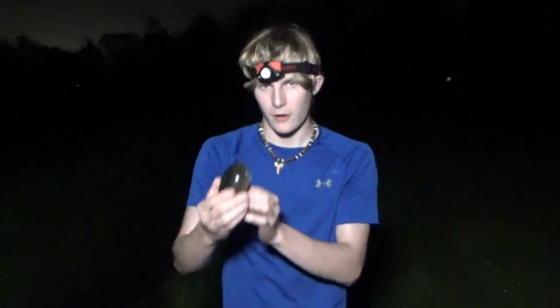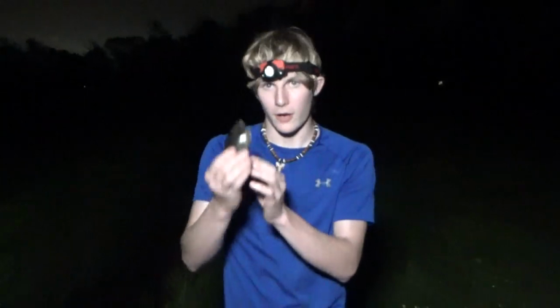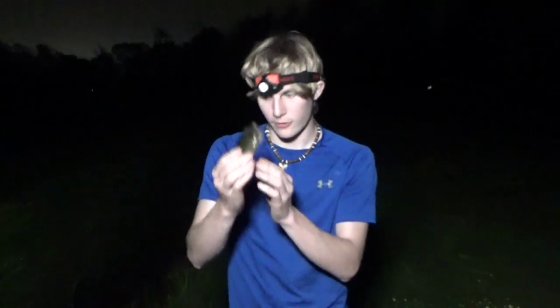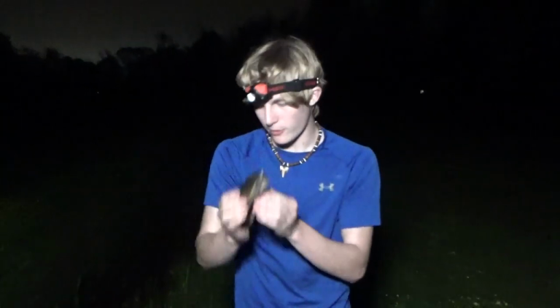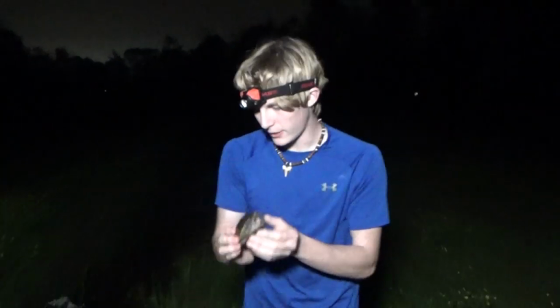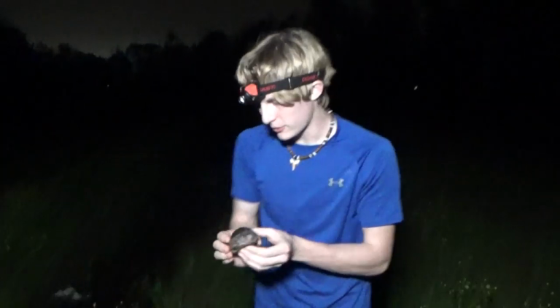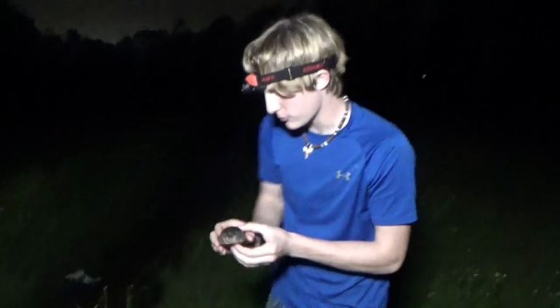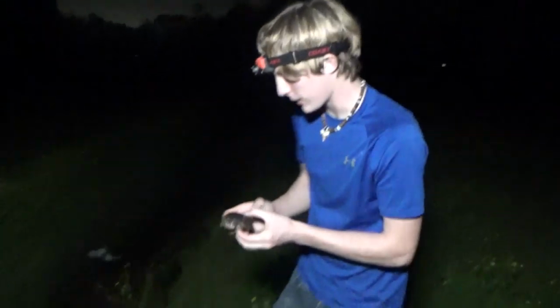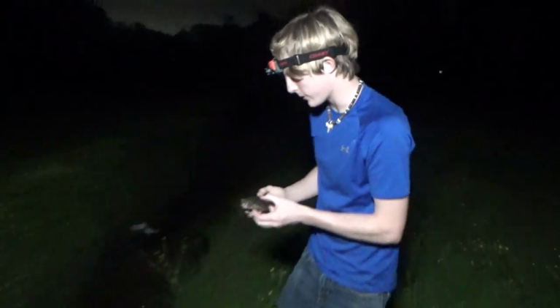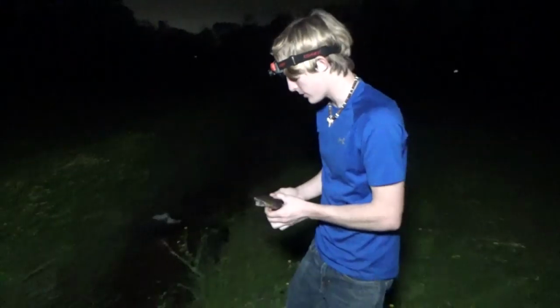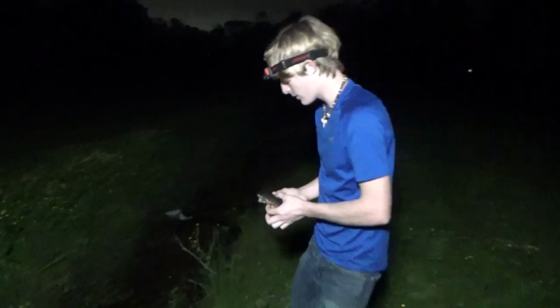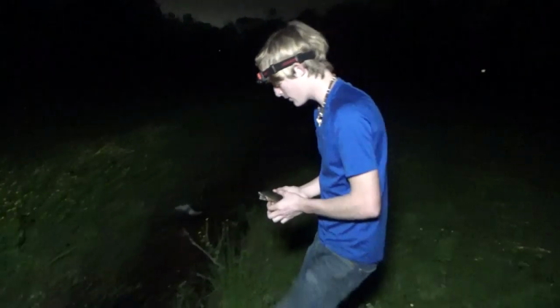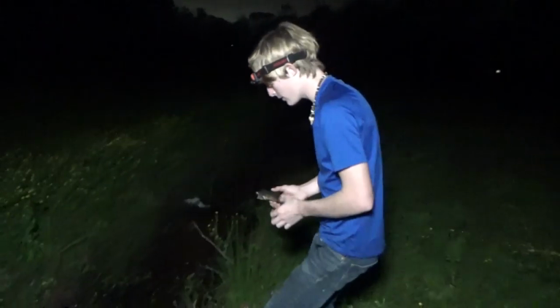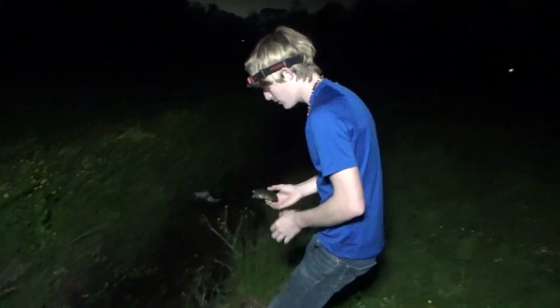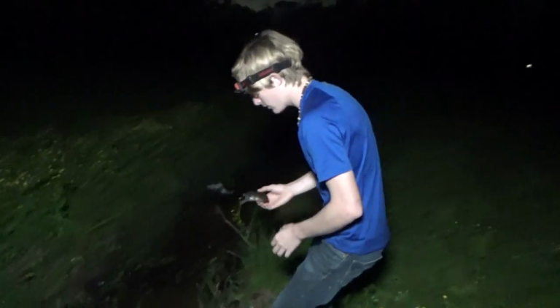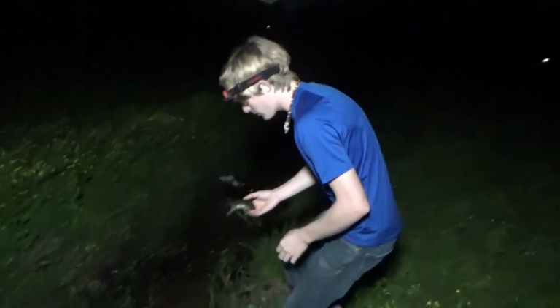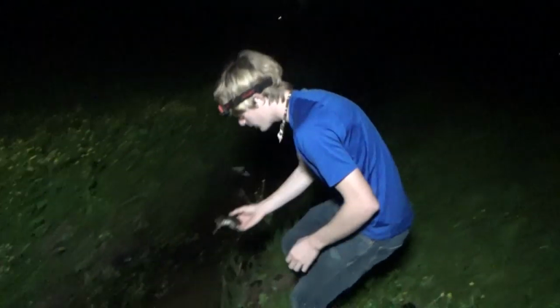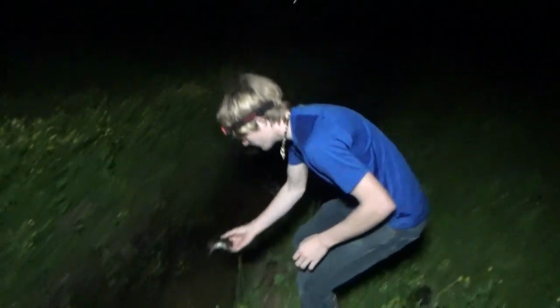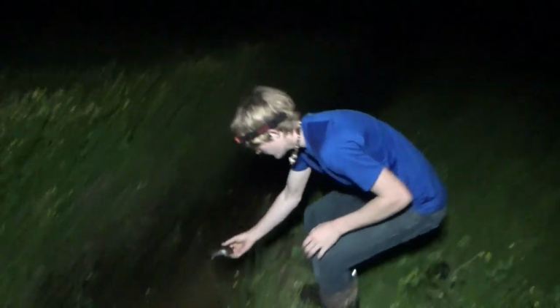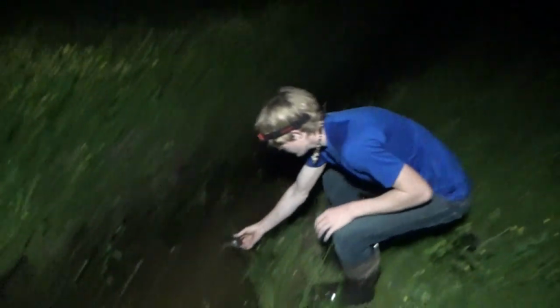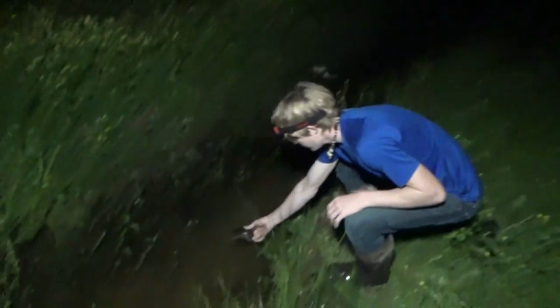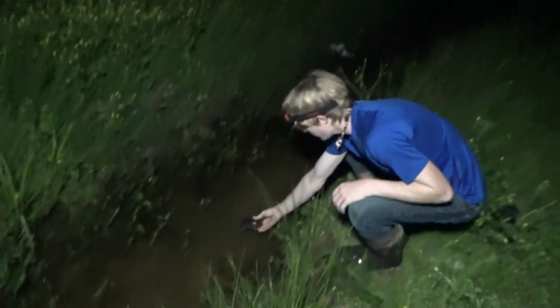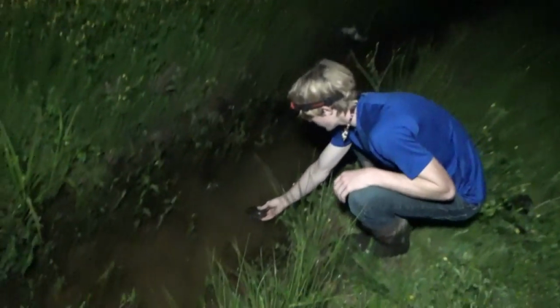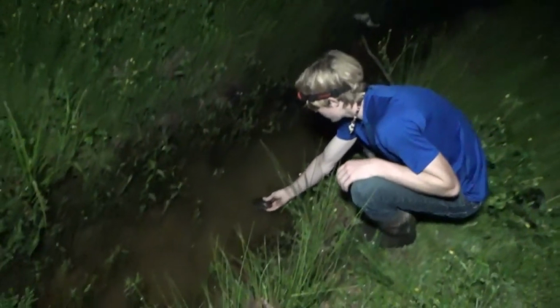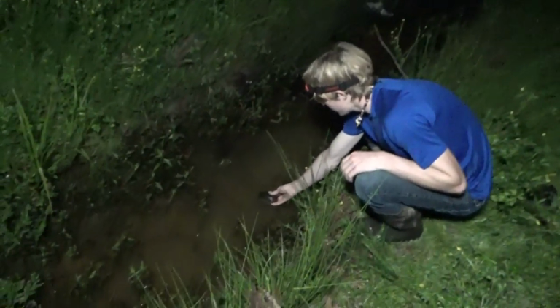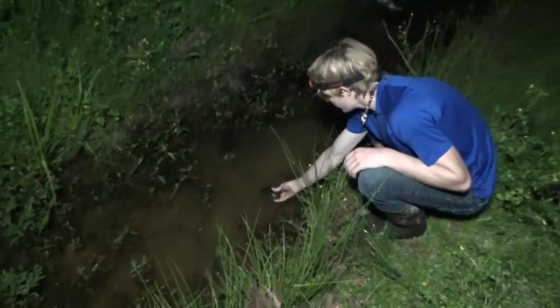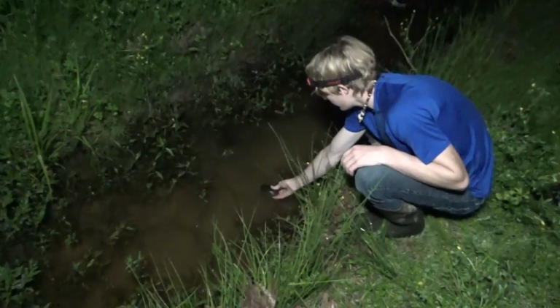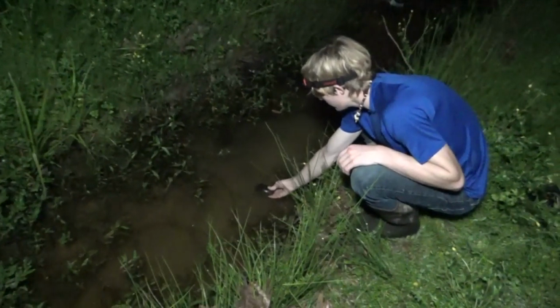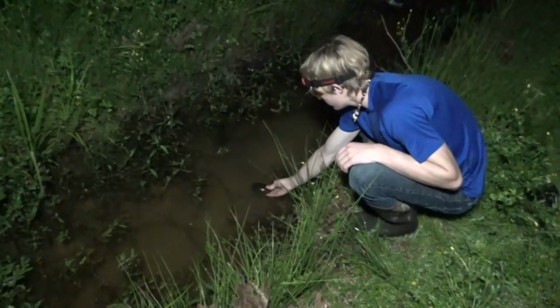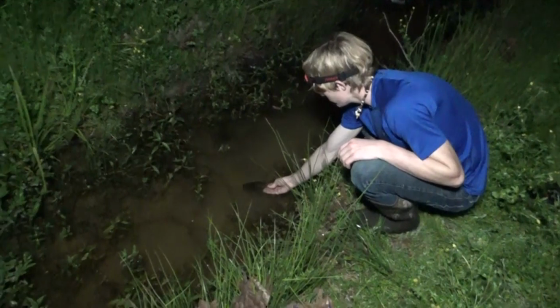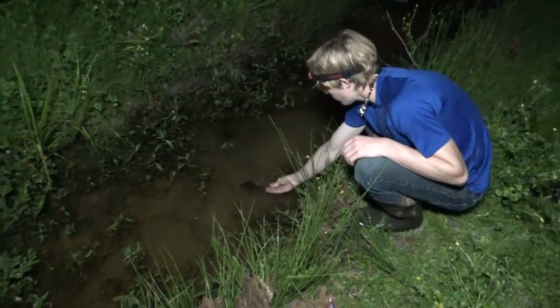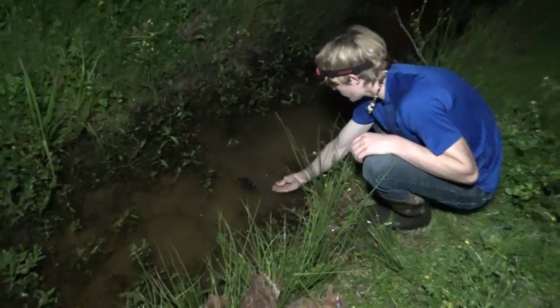A lot of turtles will swim to the top and most of the time they just sit by the edge eating algae and then kind of just crawl along the bottom. So they're a really interesting turtle. Alright, go ahead and let this little guy go. Back to the water.